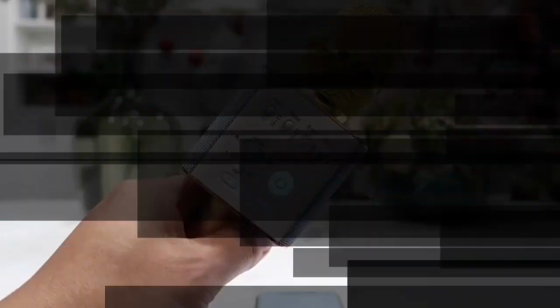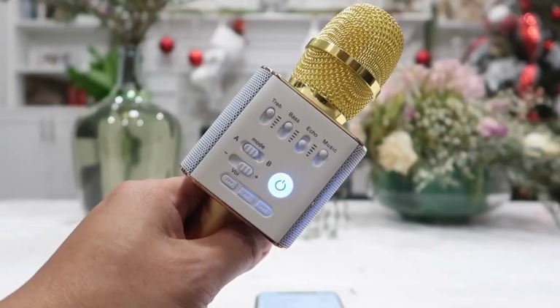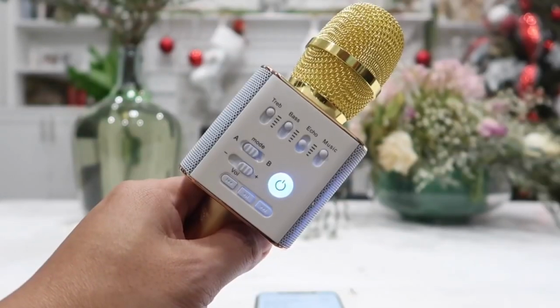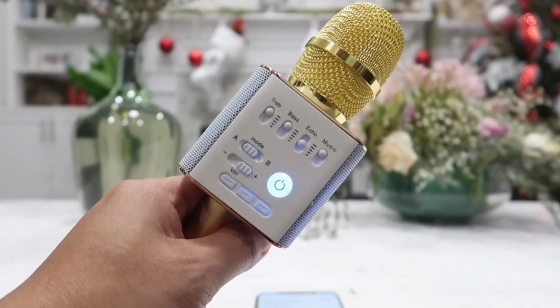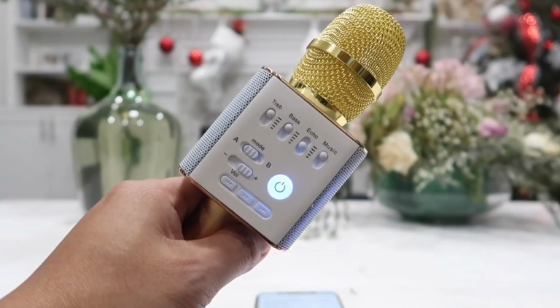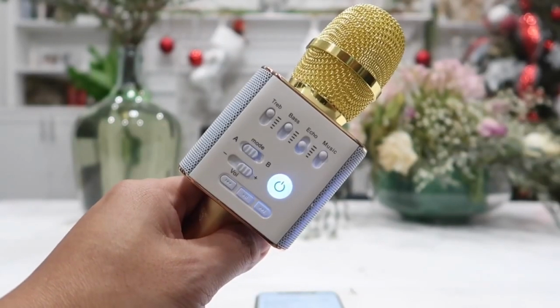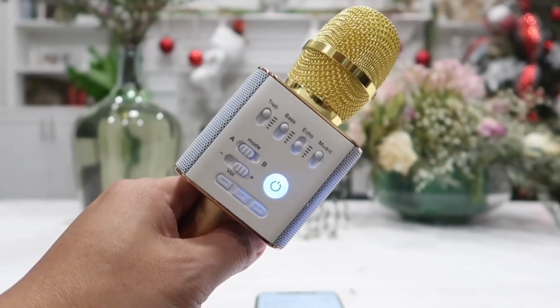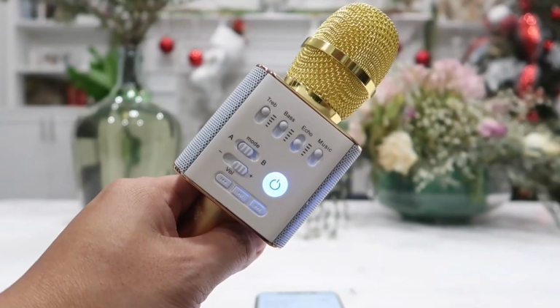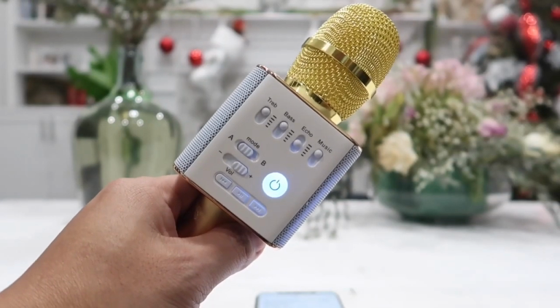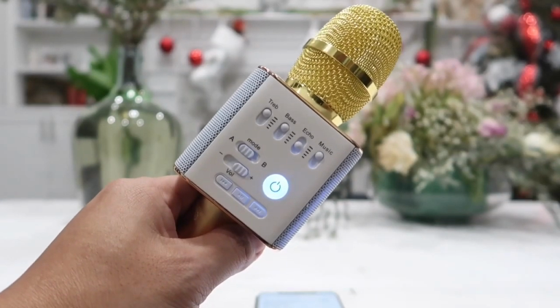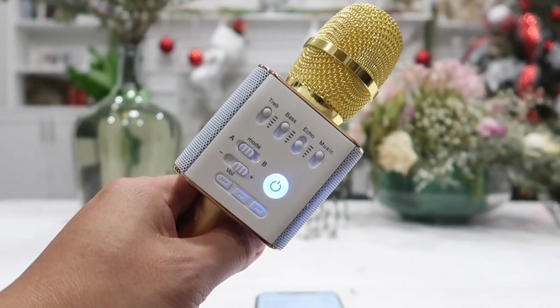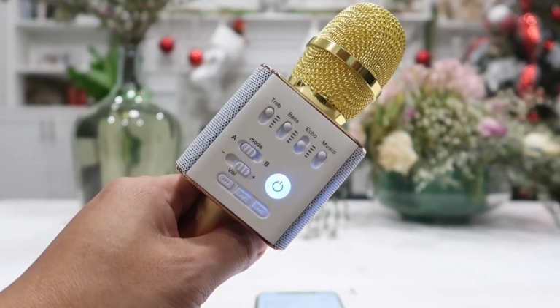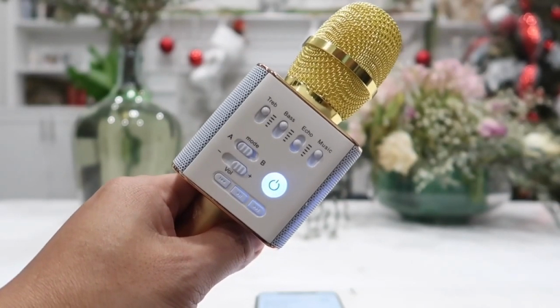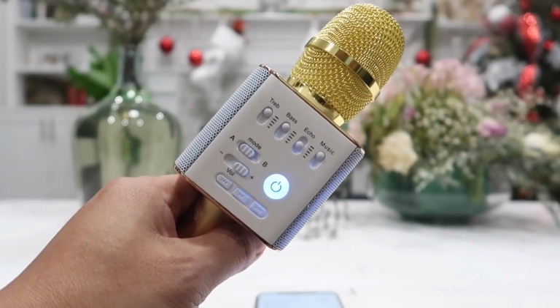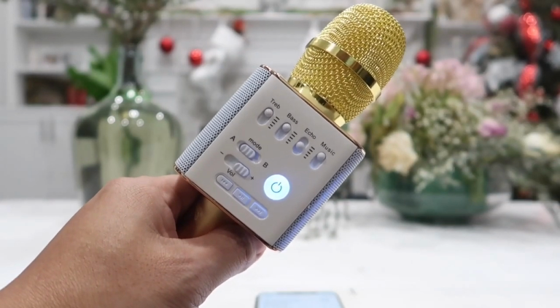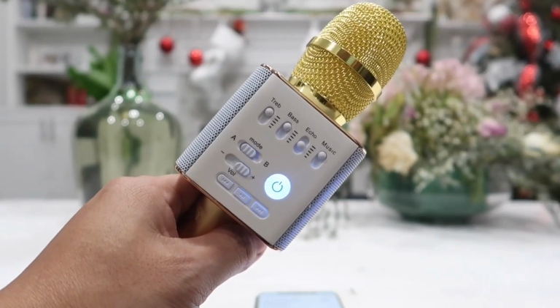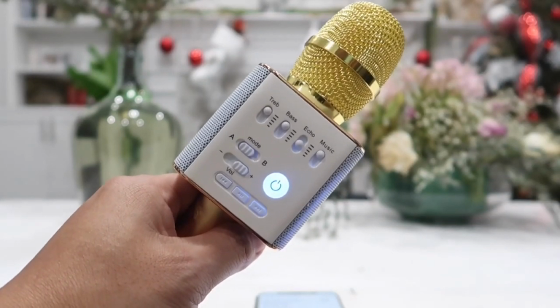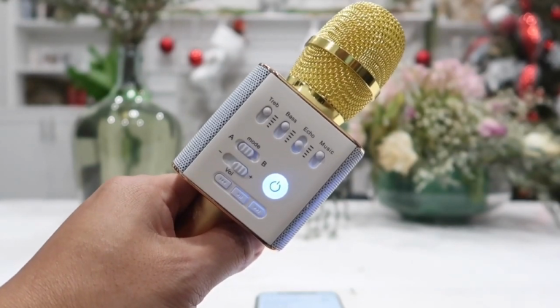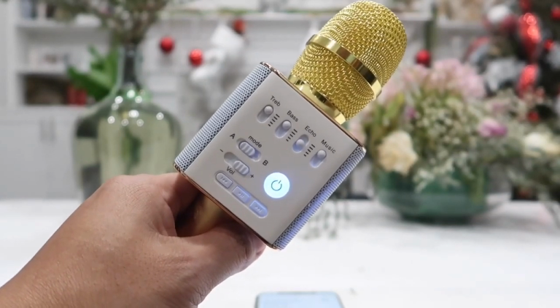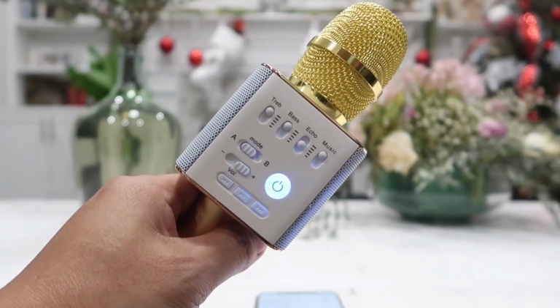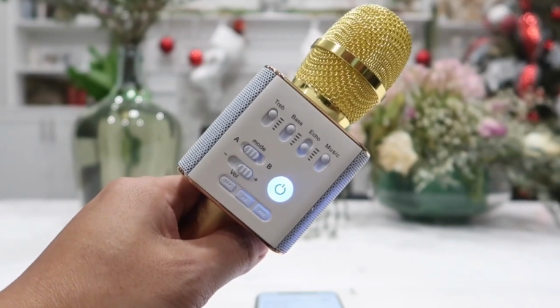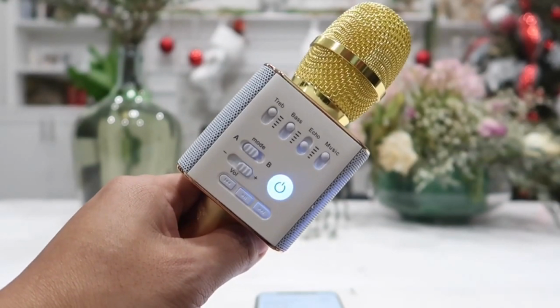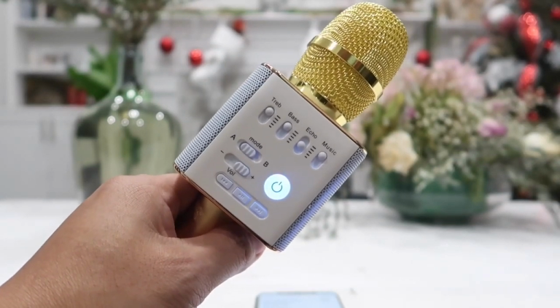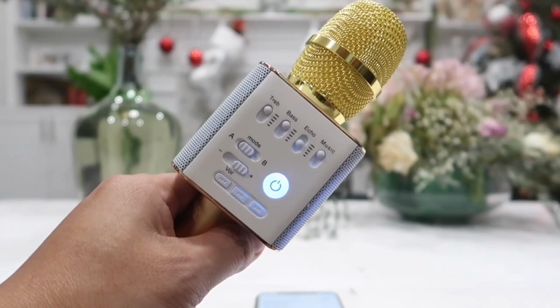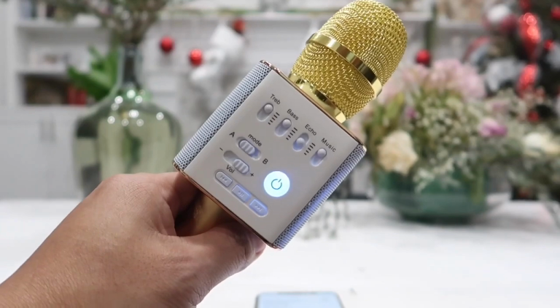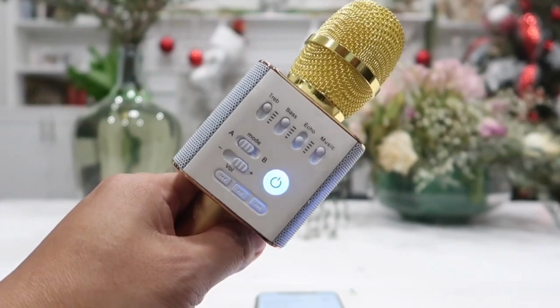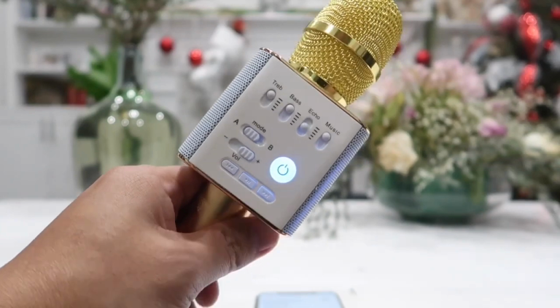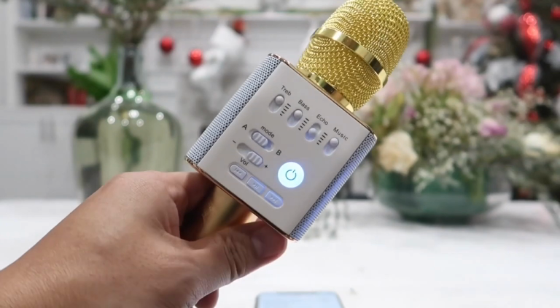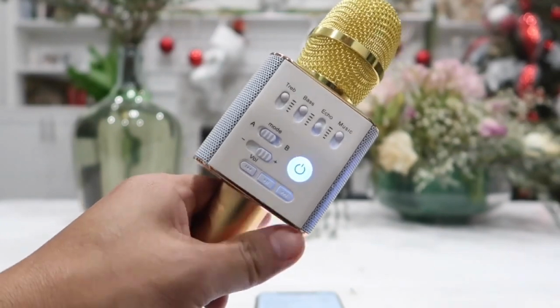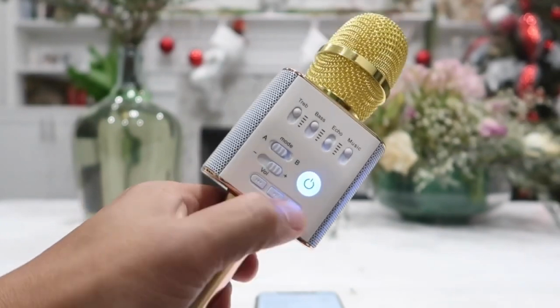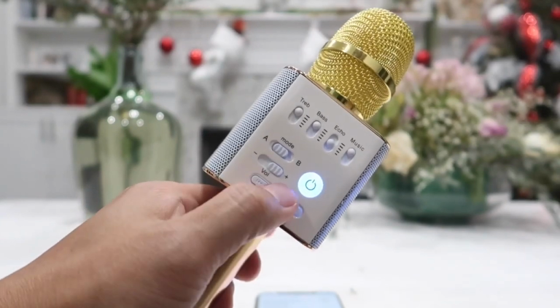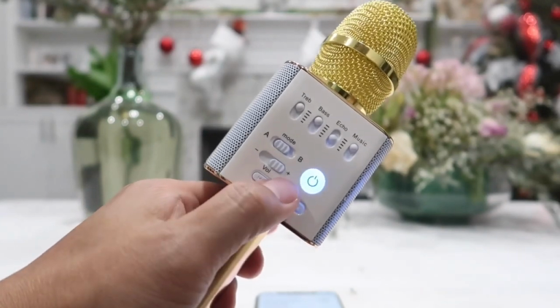And now for the last test, I will be playing the audio along with me singing to it. So here goes guys.